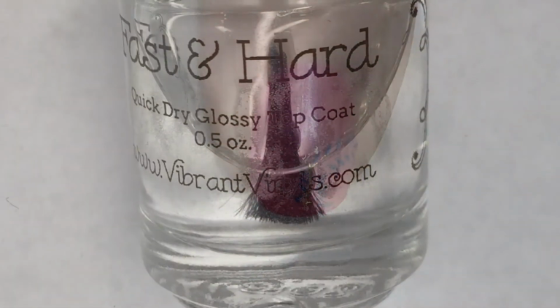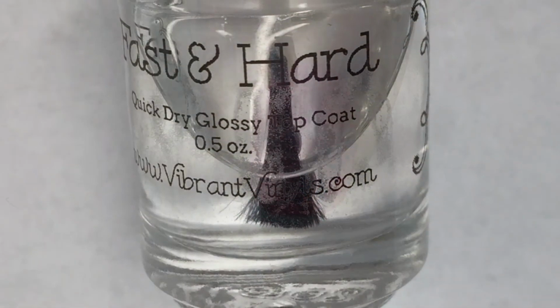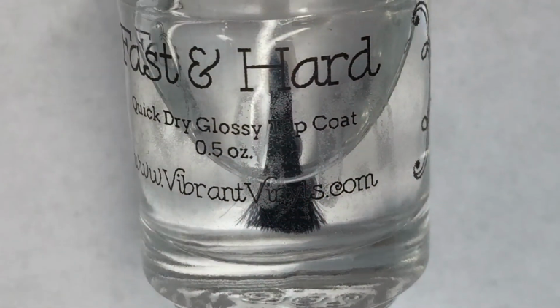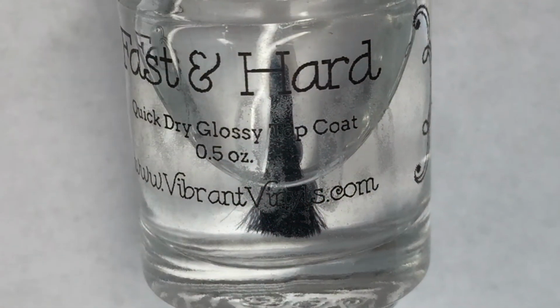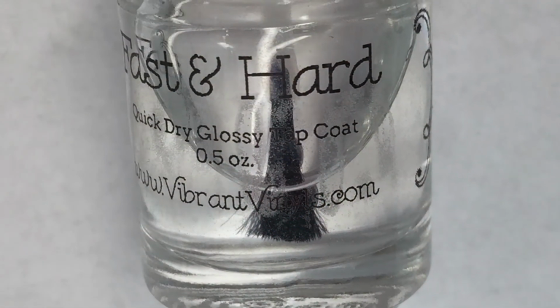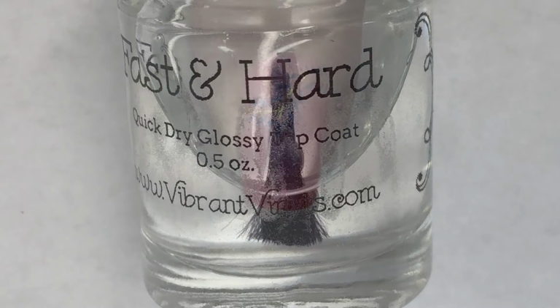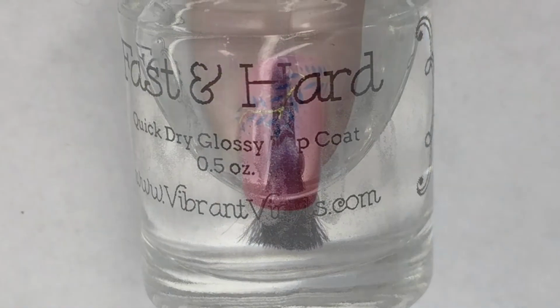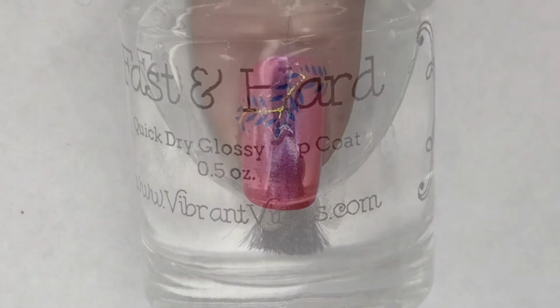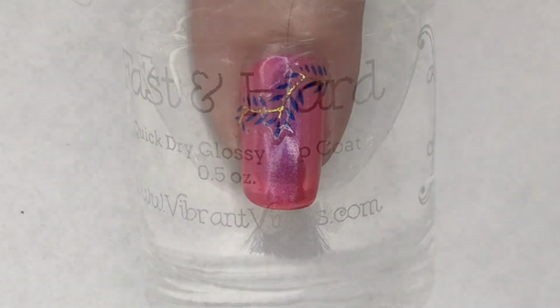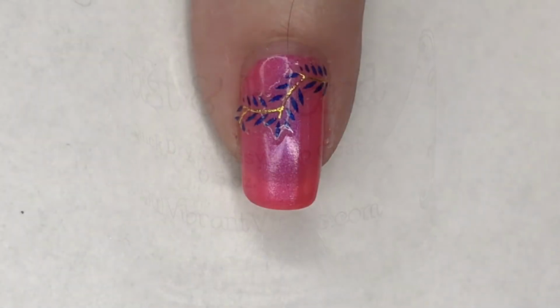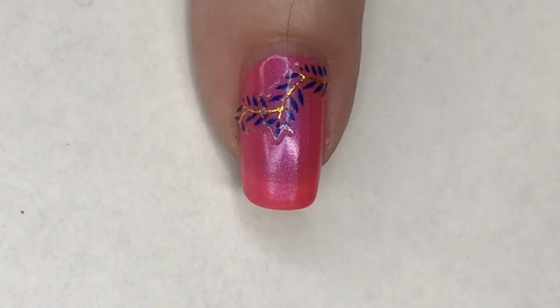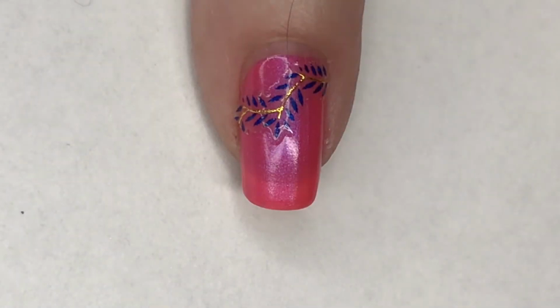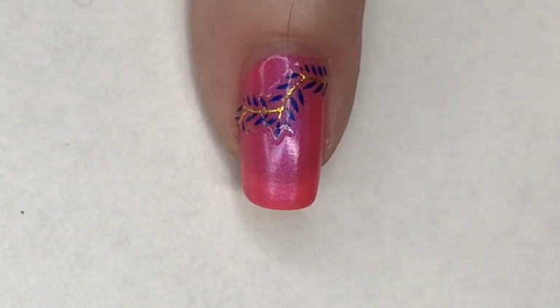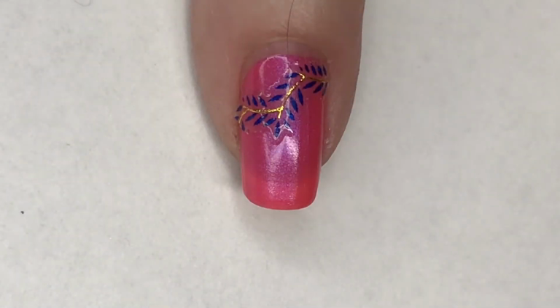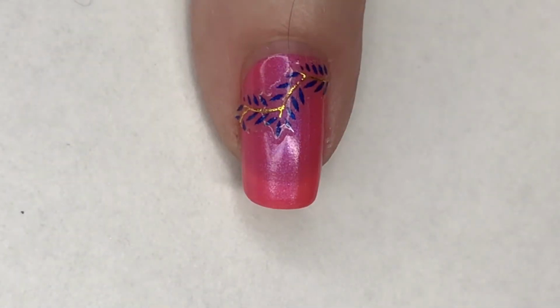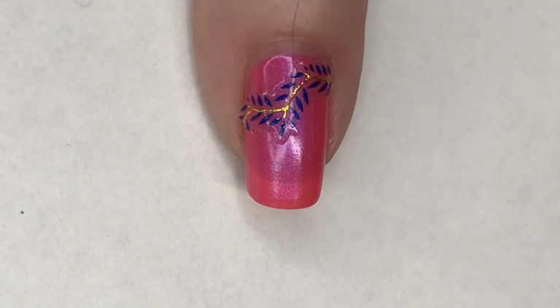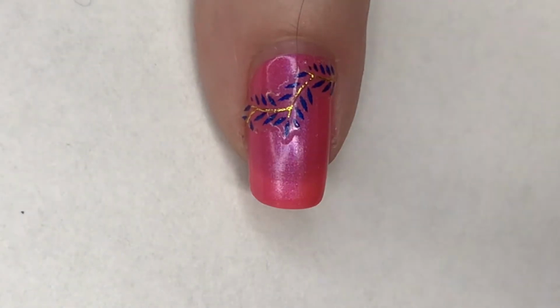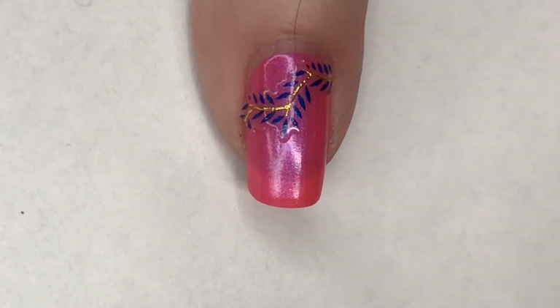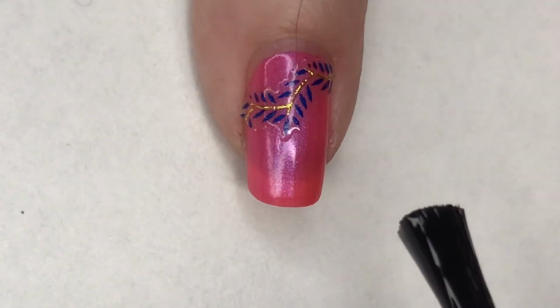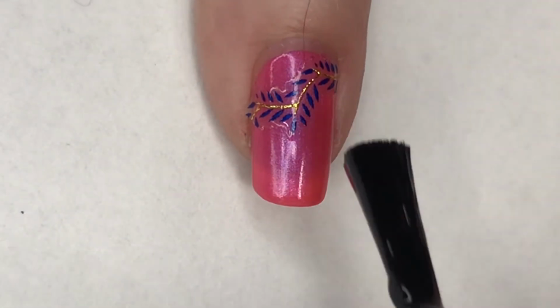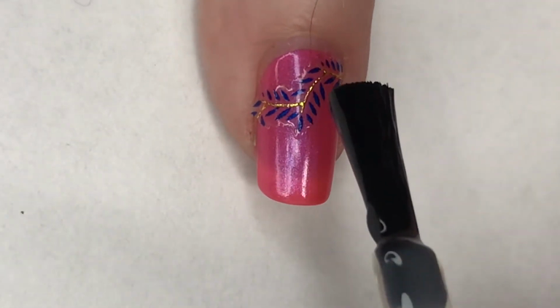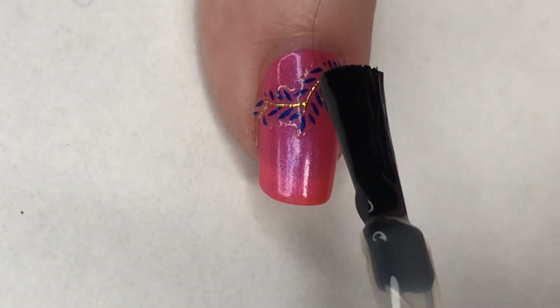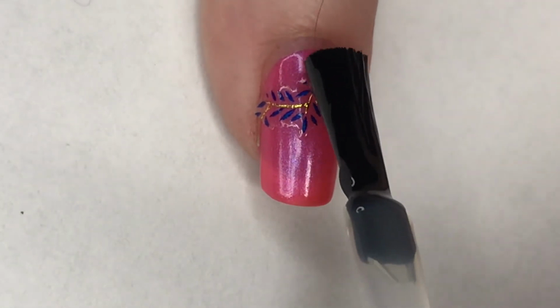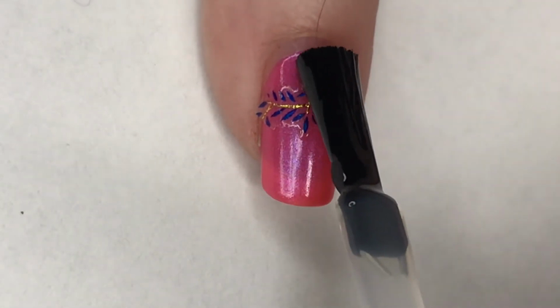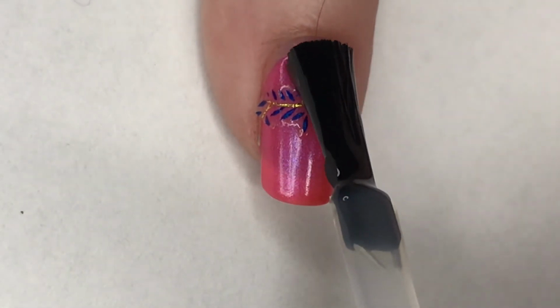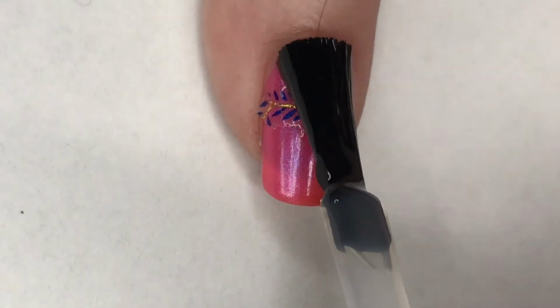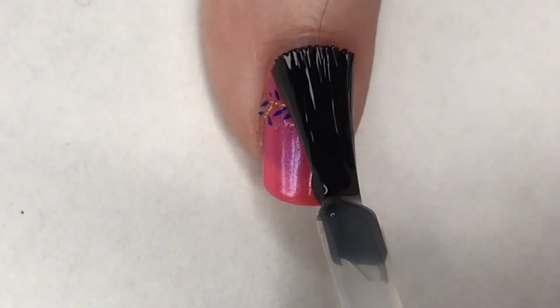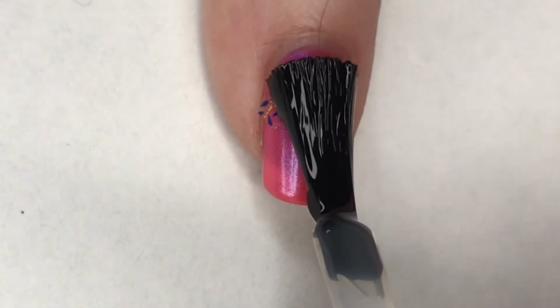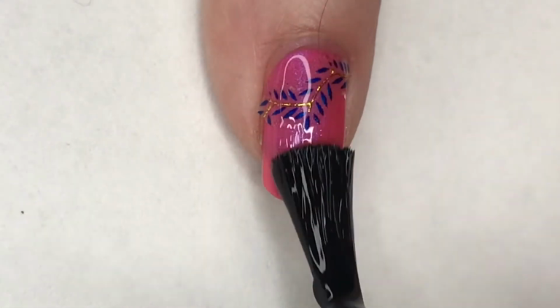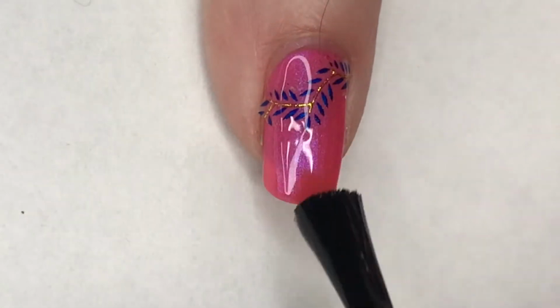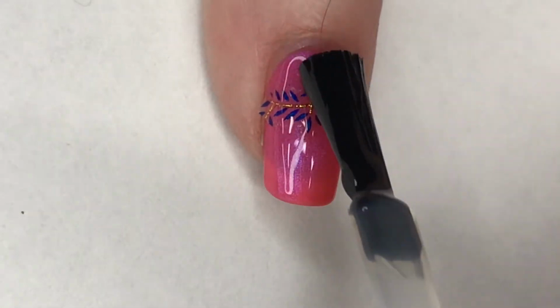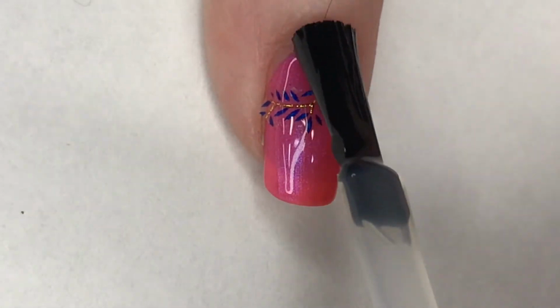With a coat of Vibrant Vinyls, Festering Heart Top Coat, and Enchanted Unicorn, this mani is complete.